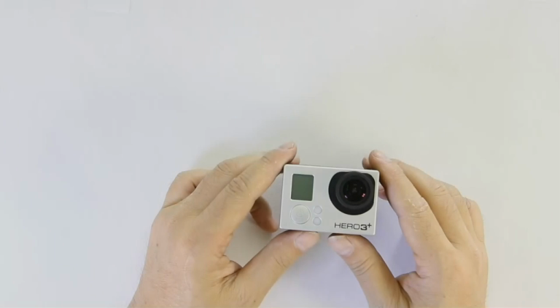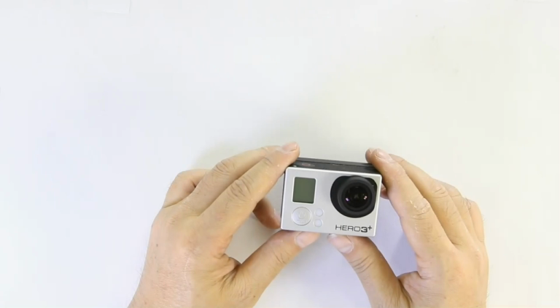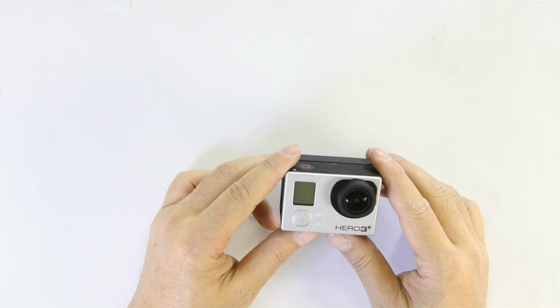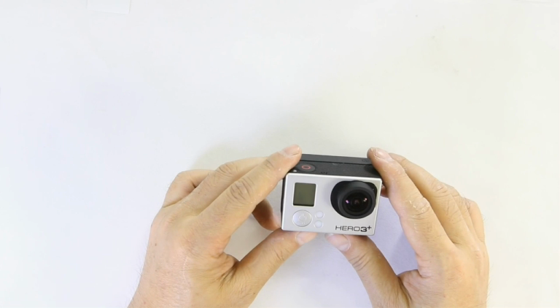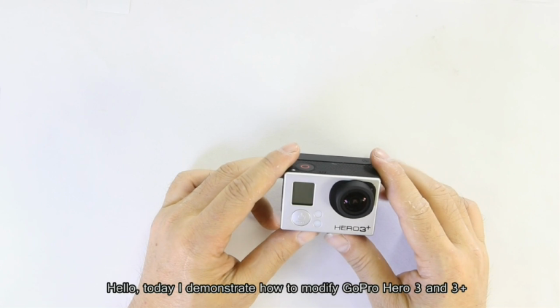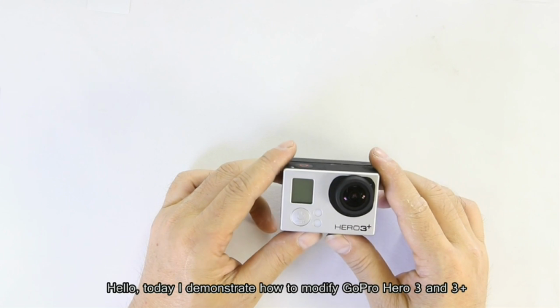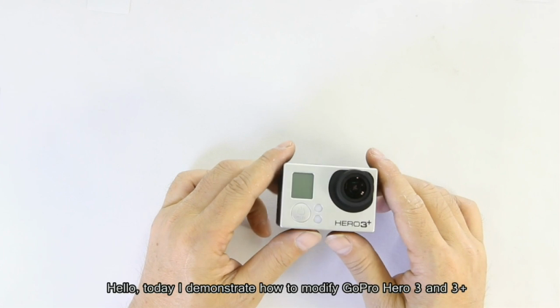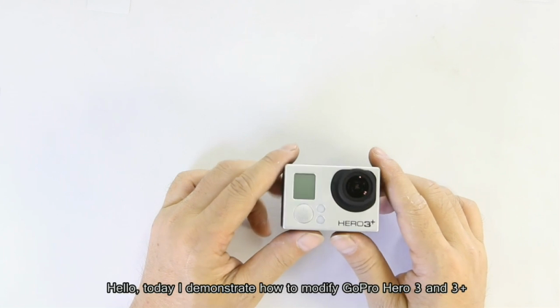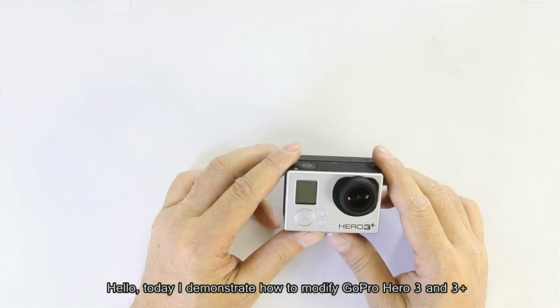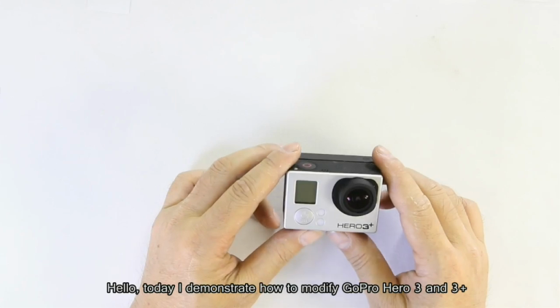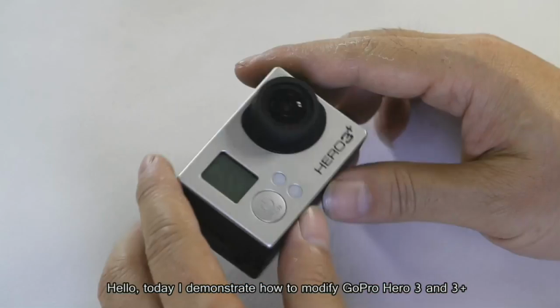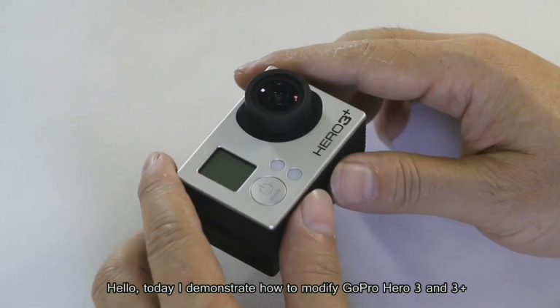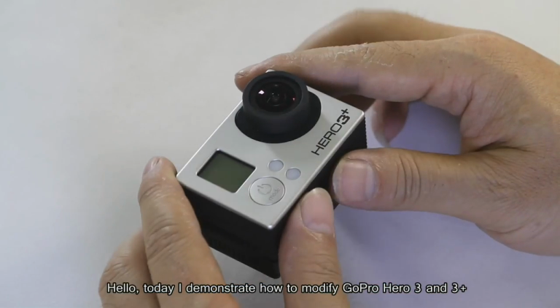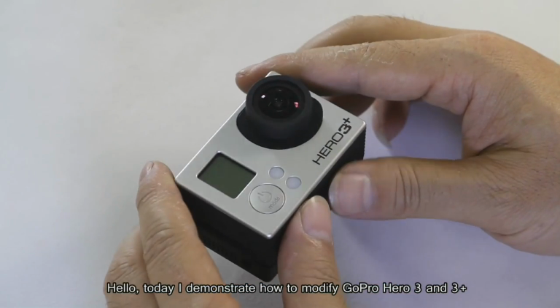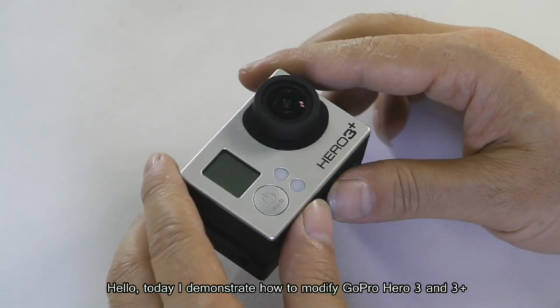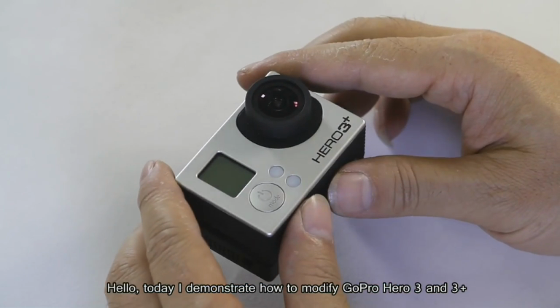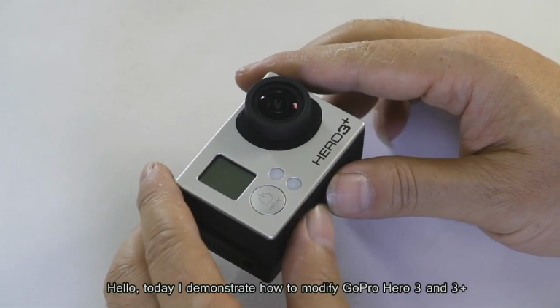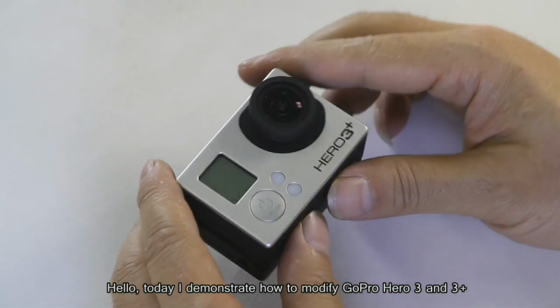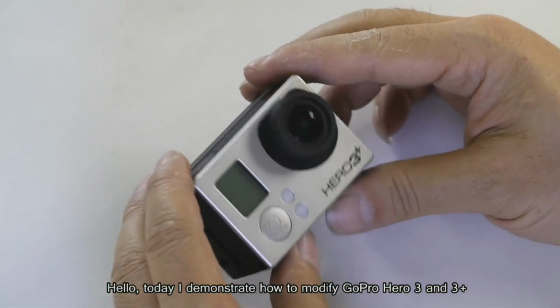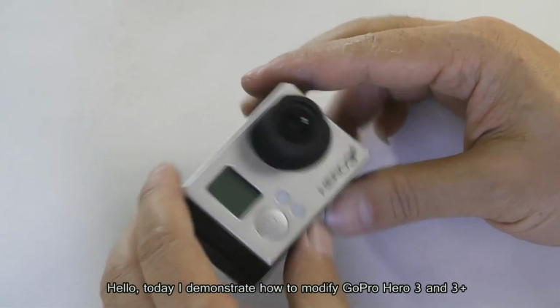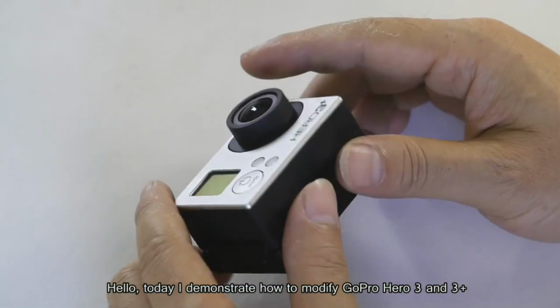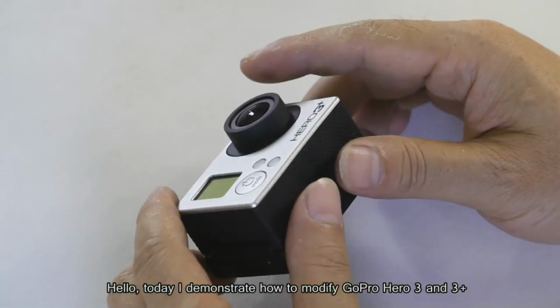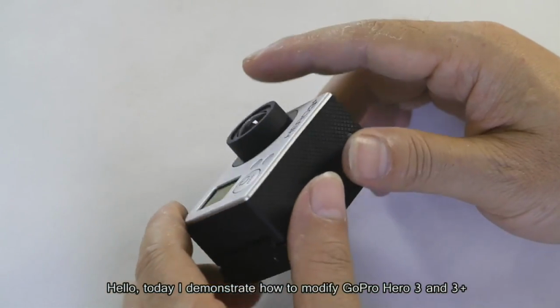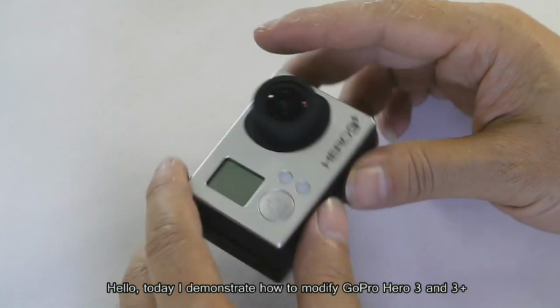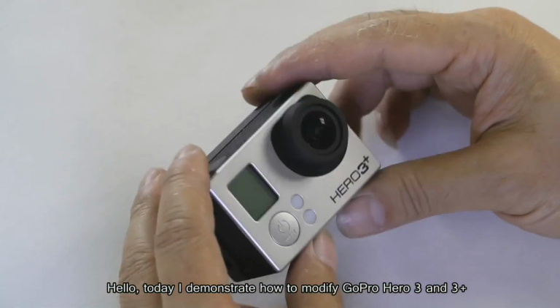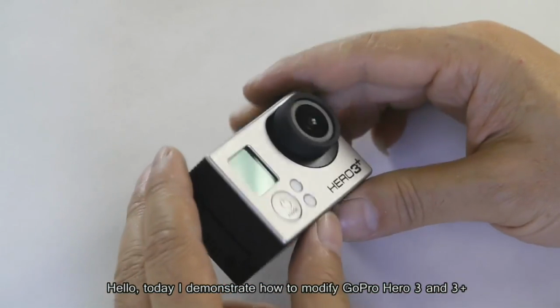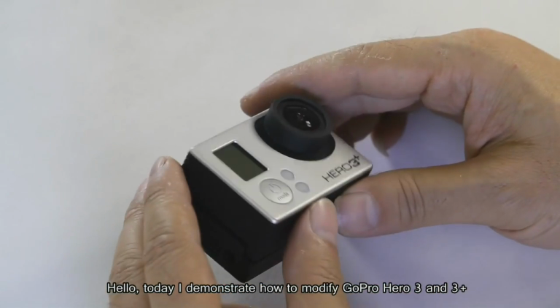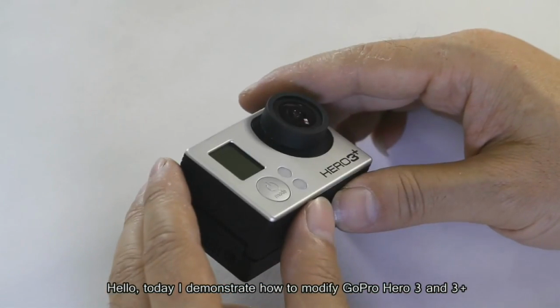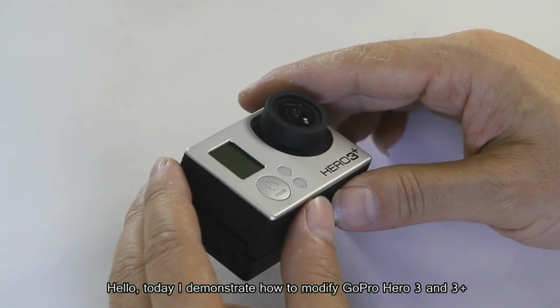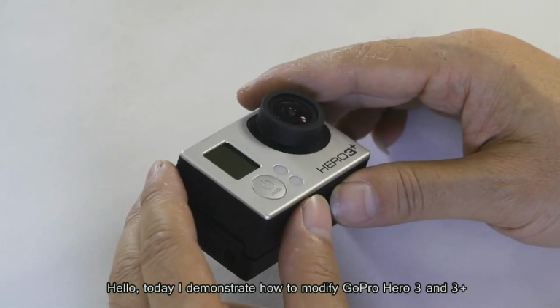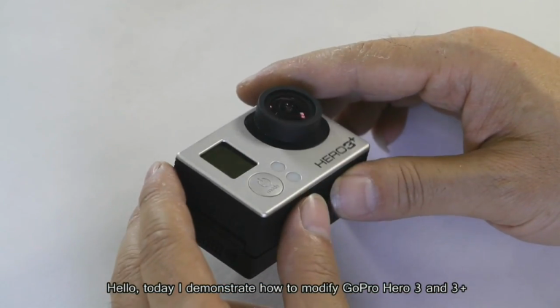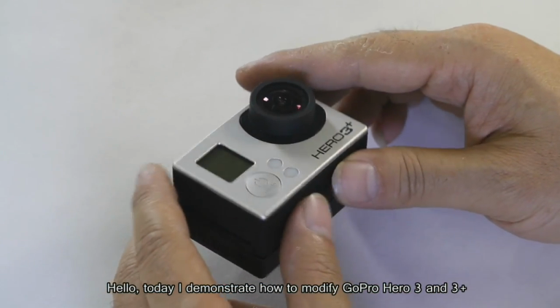Hello, today I demonstrate how to modify GoPro Hero 3 and 3 Plus.